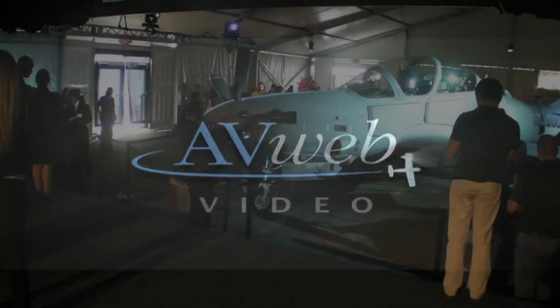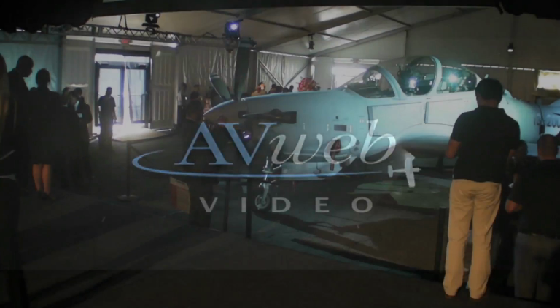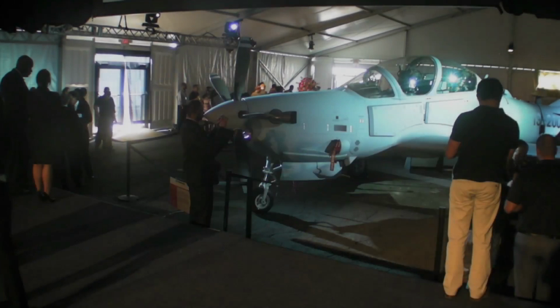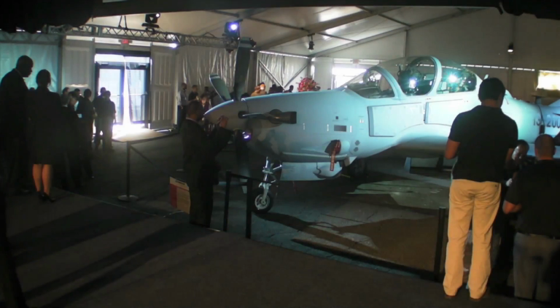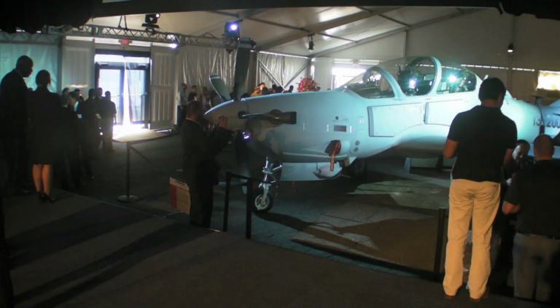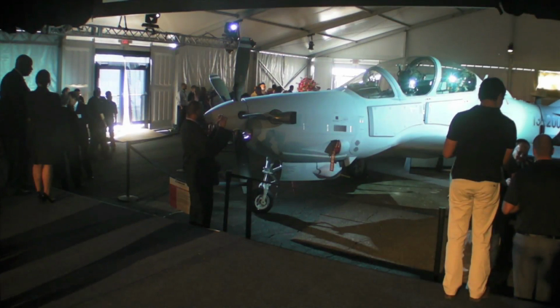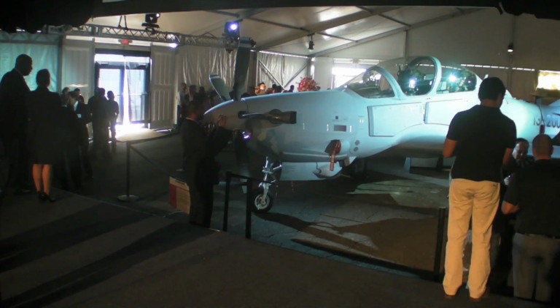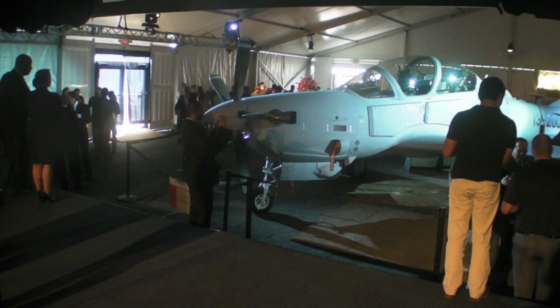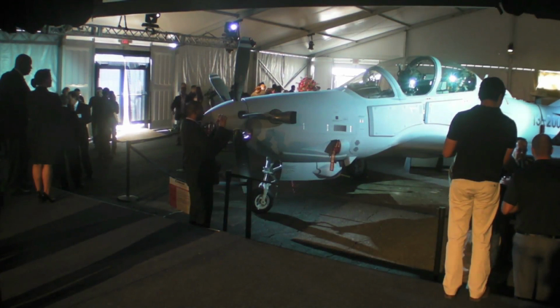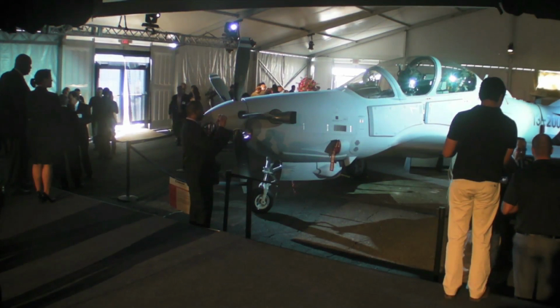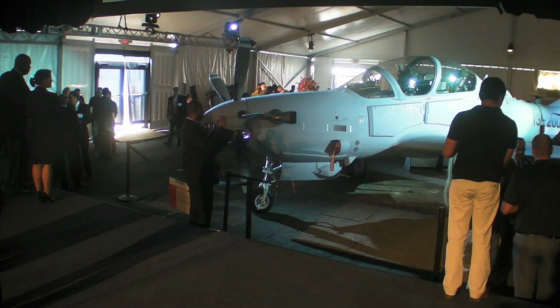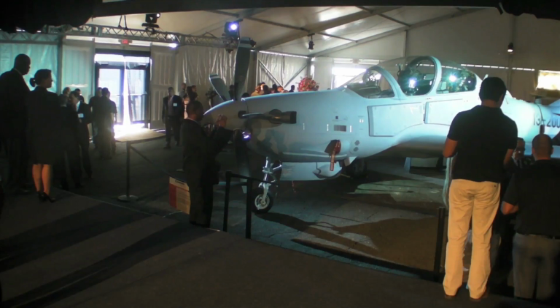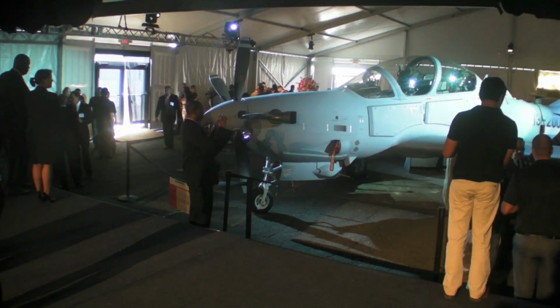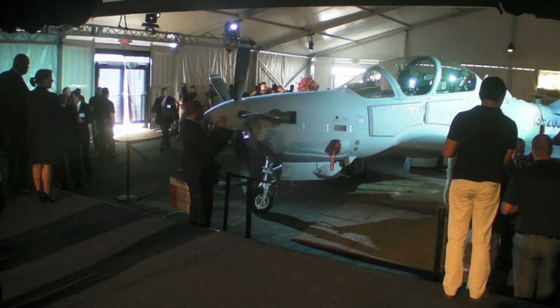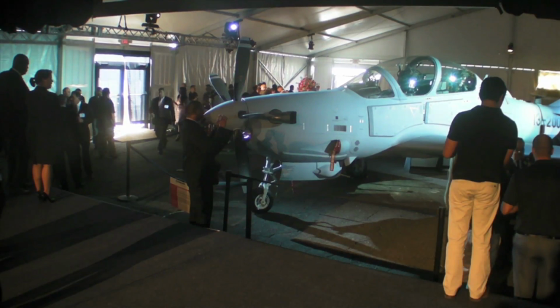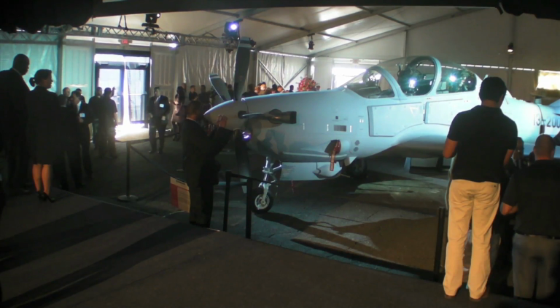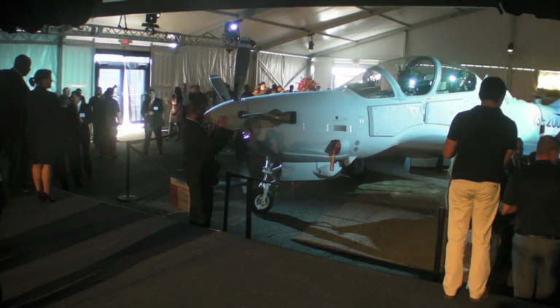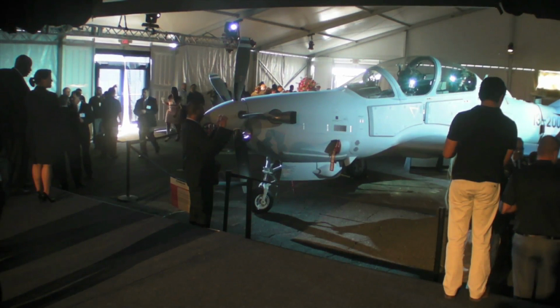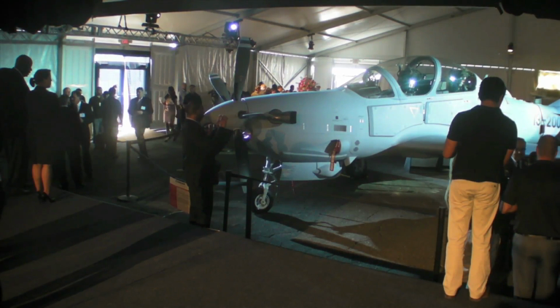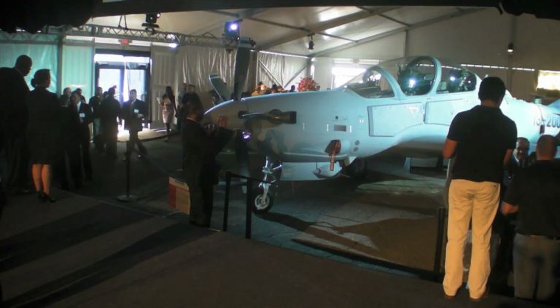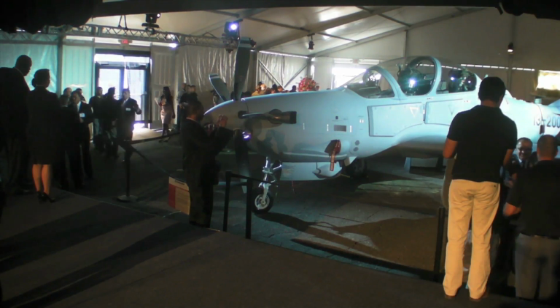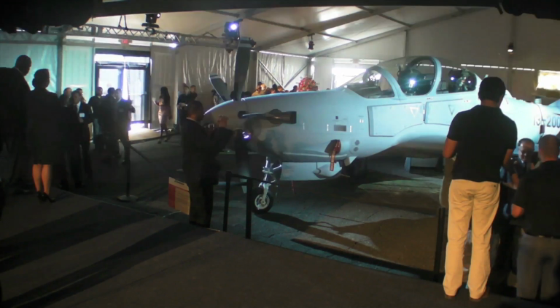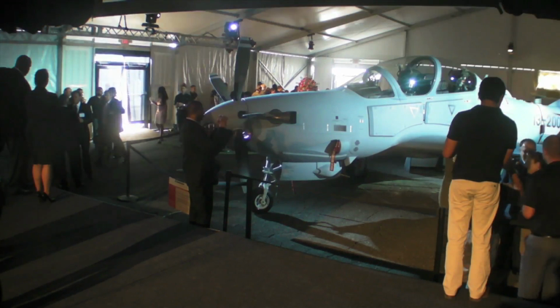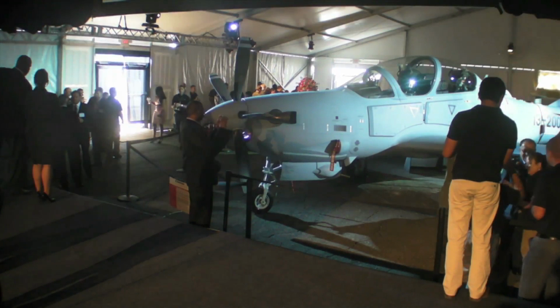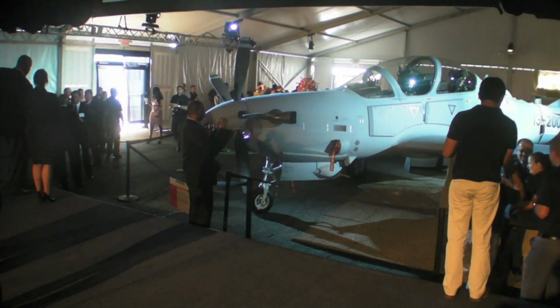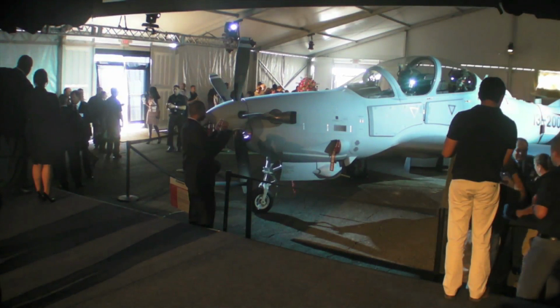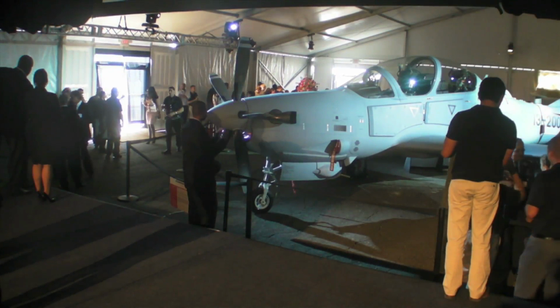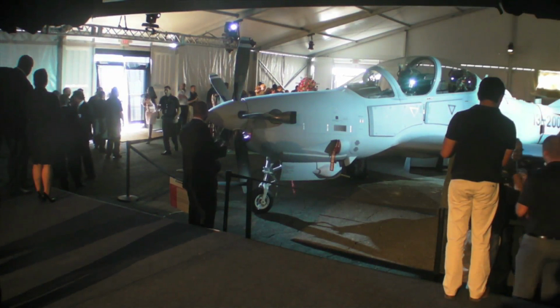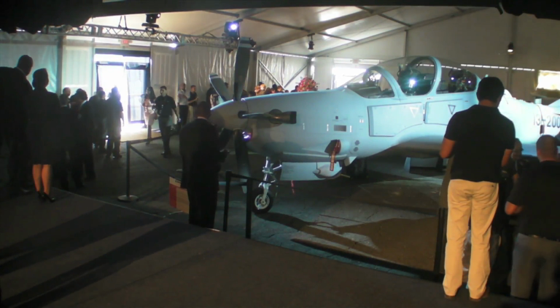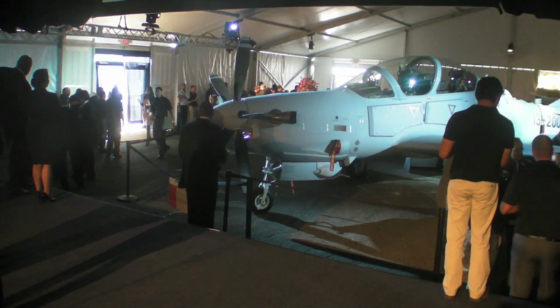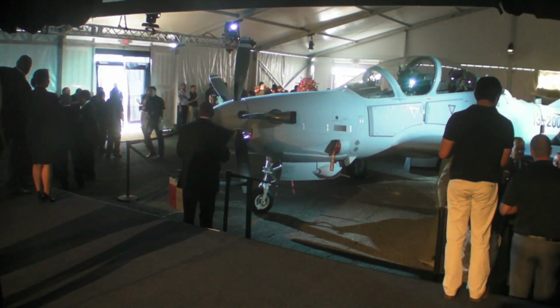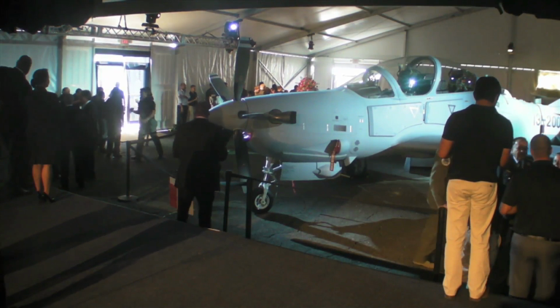Hello, everyone. This is Paul Bertarelli reporting from Jacksonville, Florida, at the Sierra Nevada Corporation headquarters.